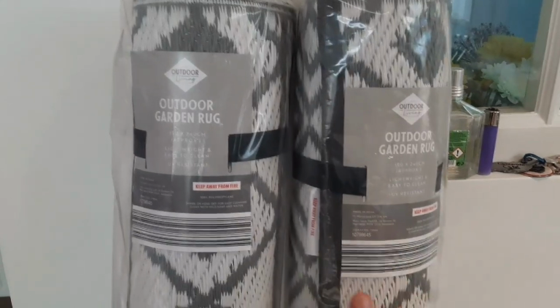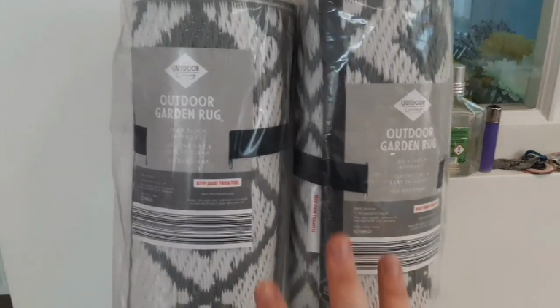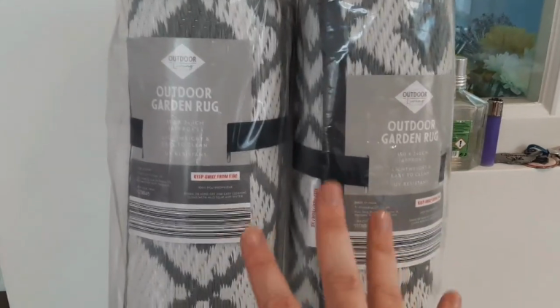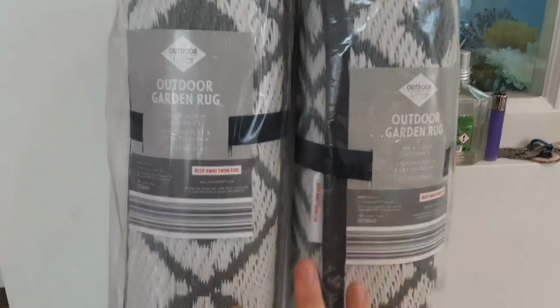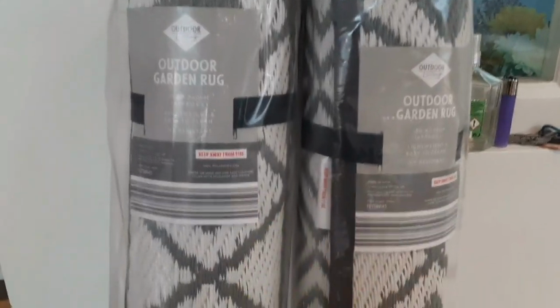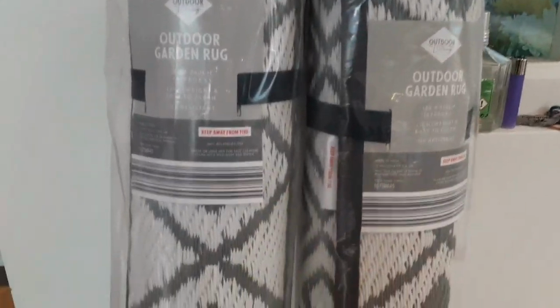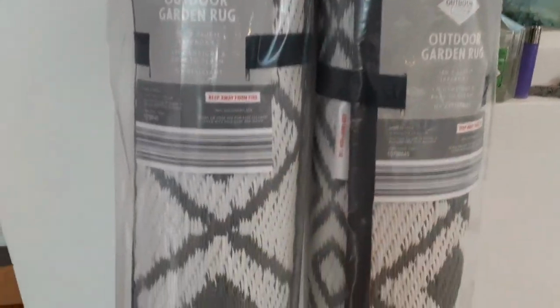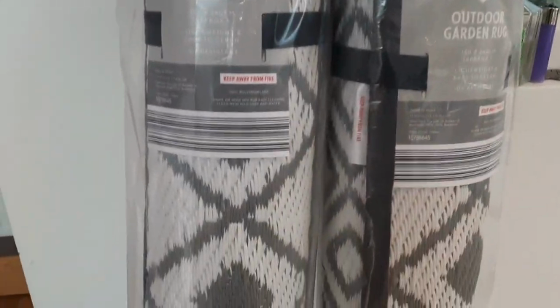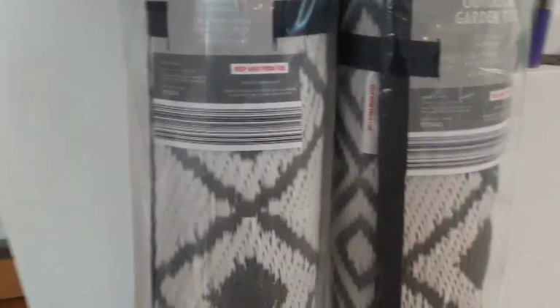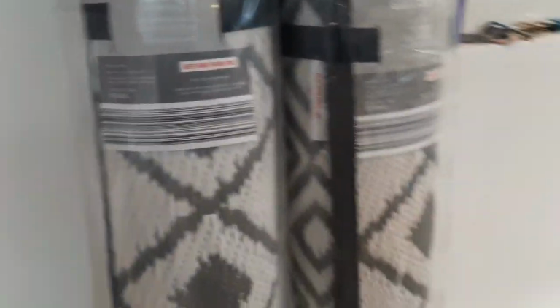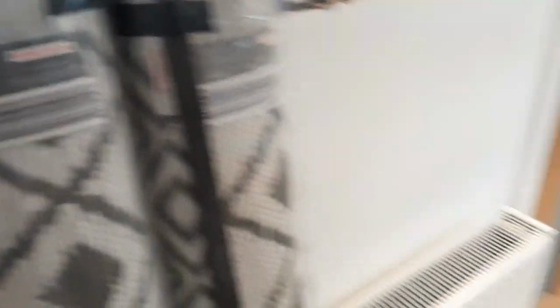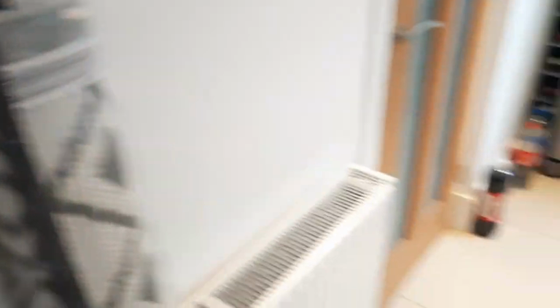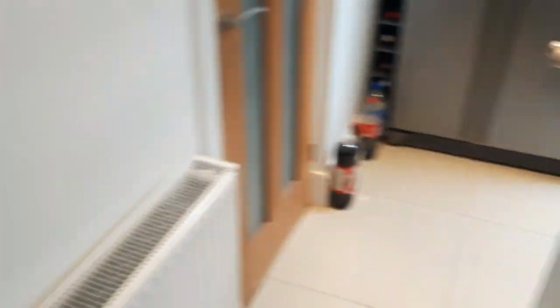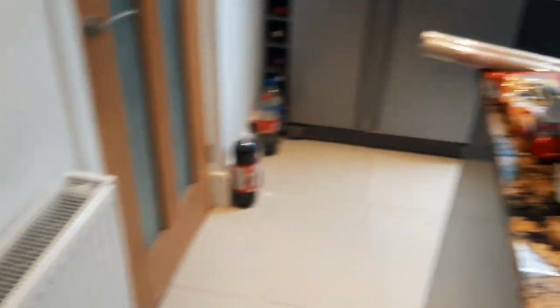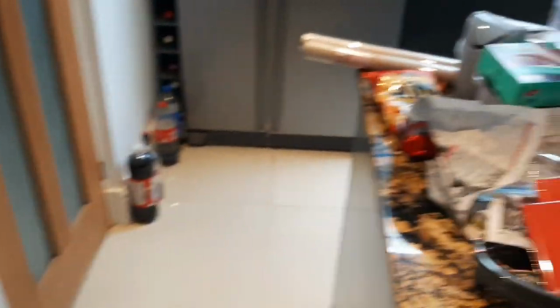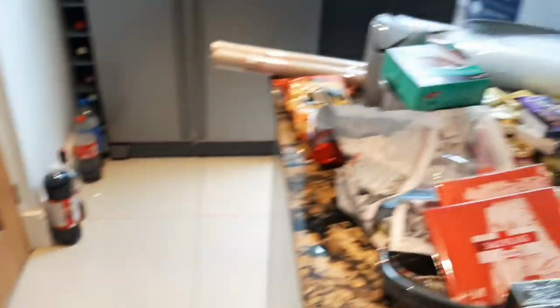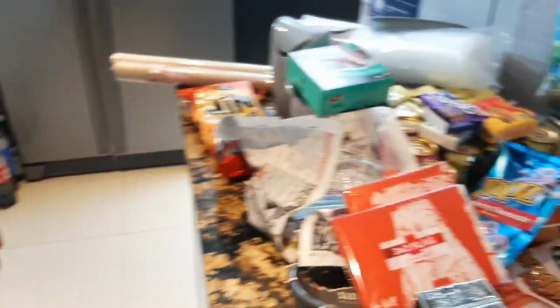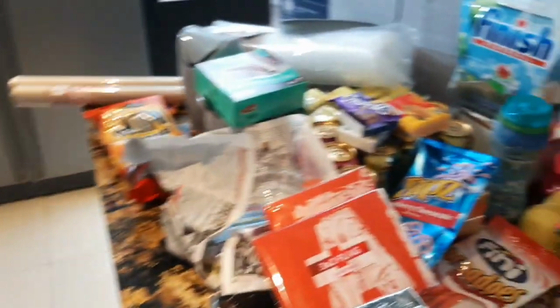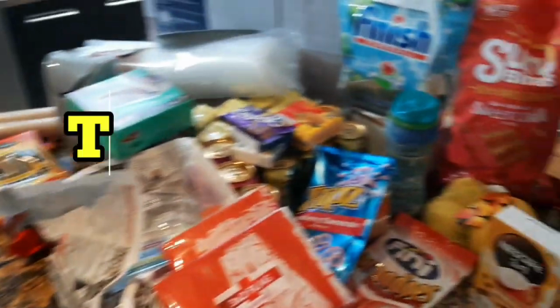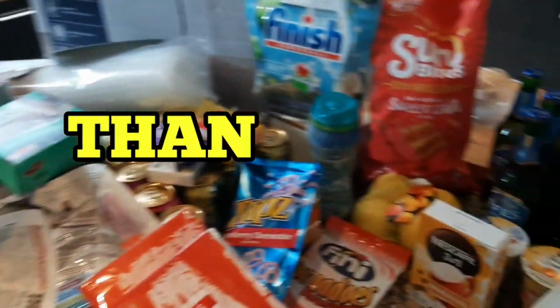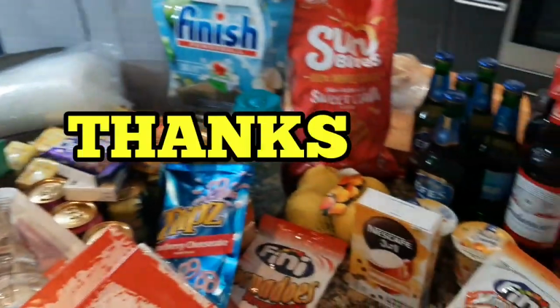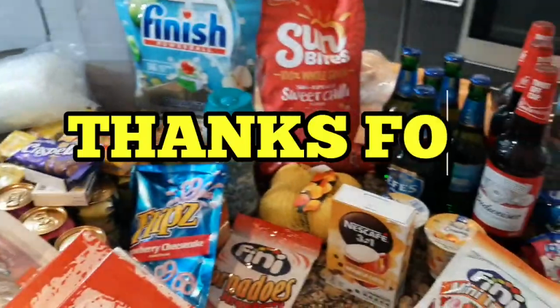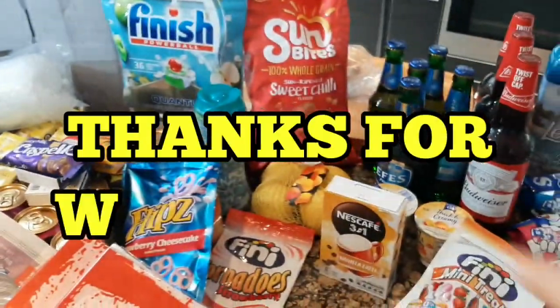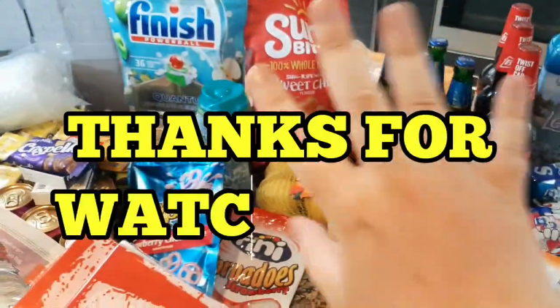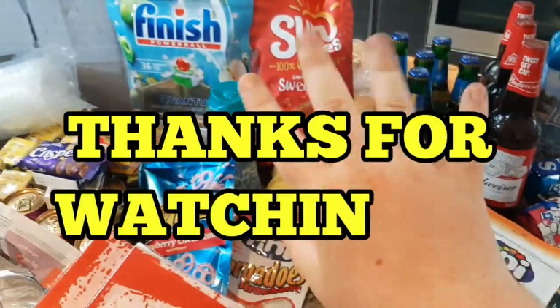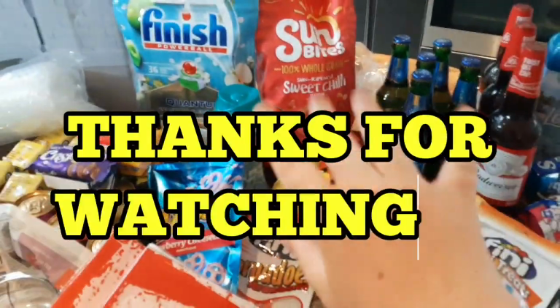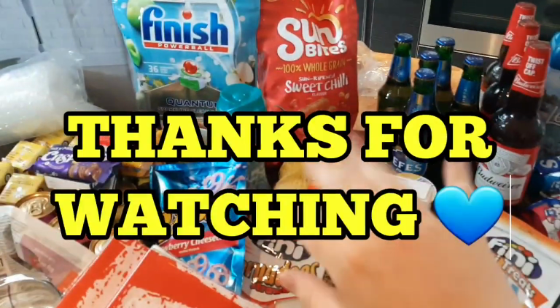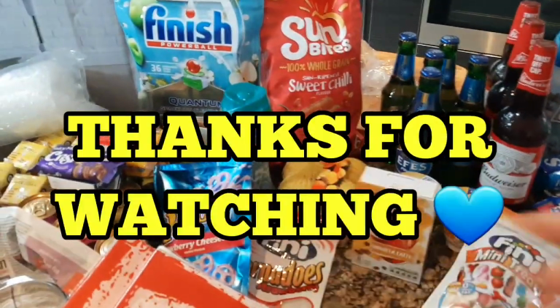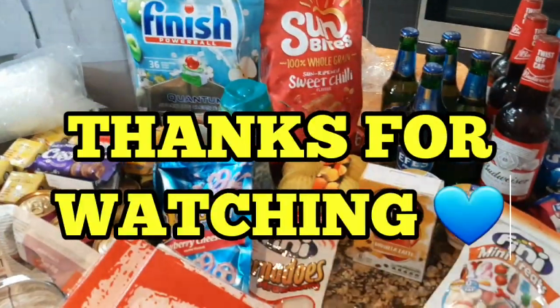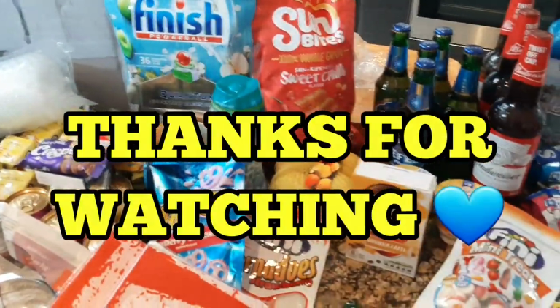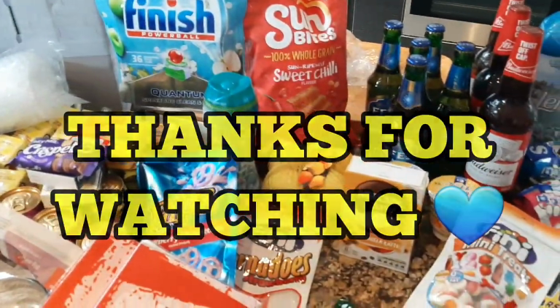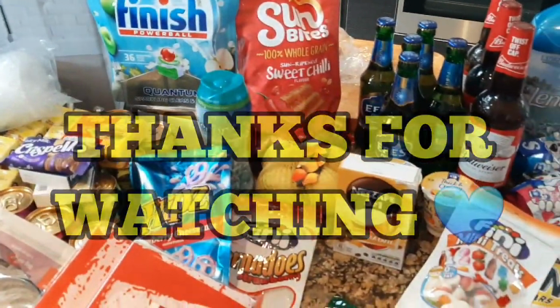So yeah, that was my little haul for you guys. Thank you for watching, and until next time I'll see you soon. Take care.